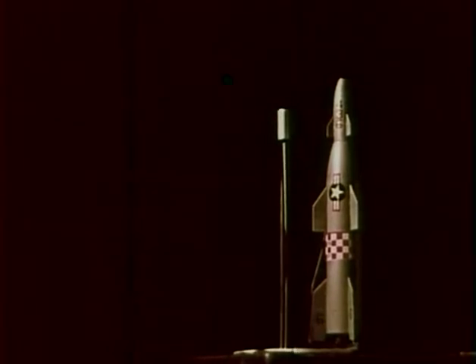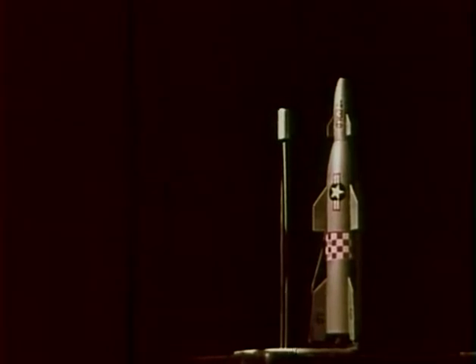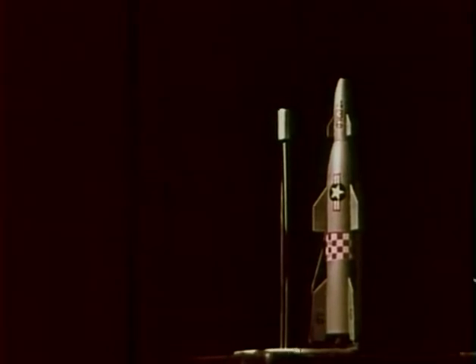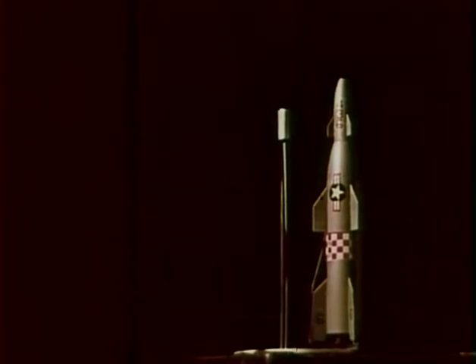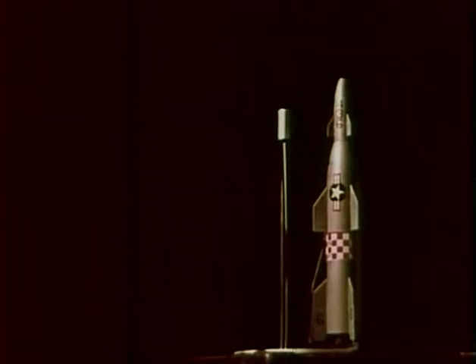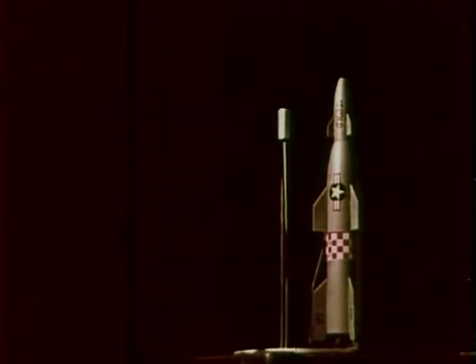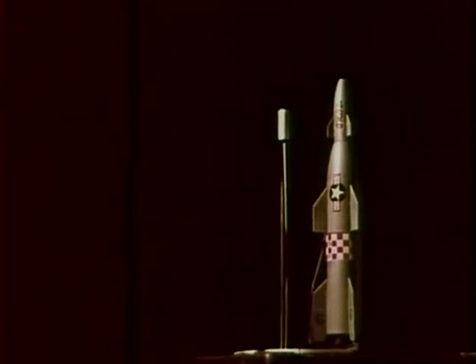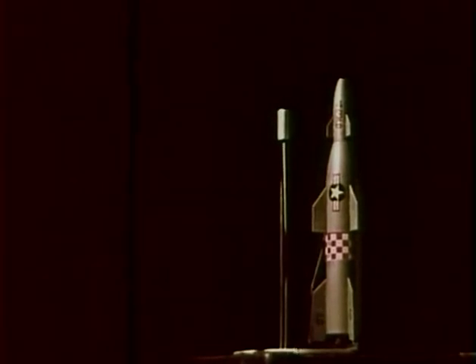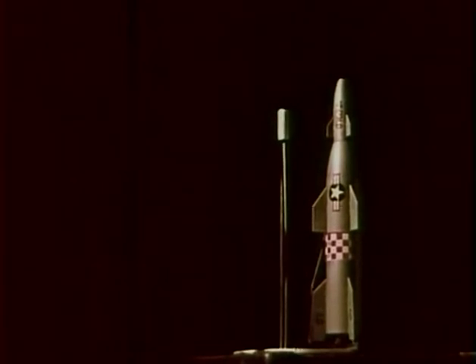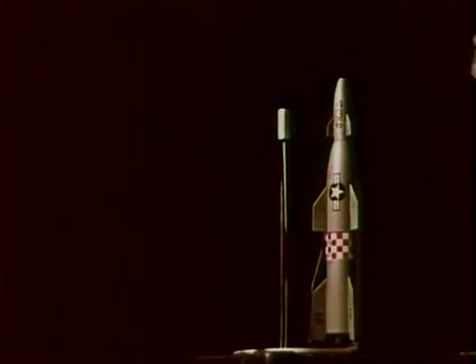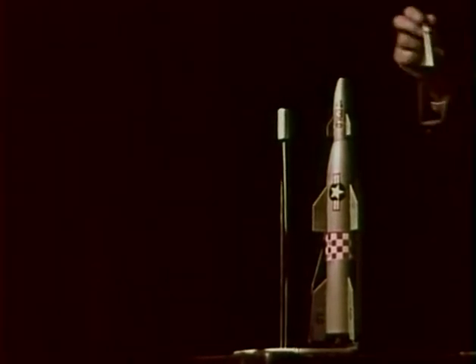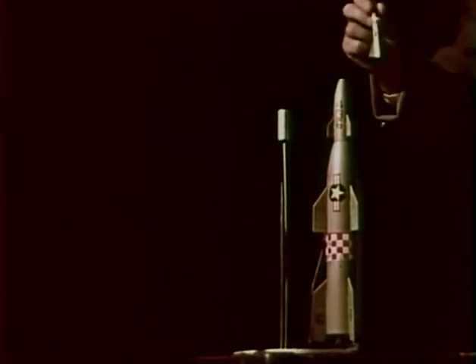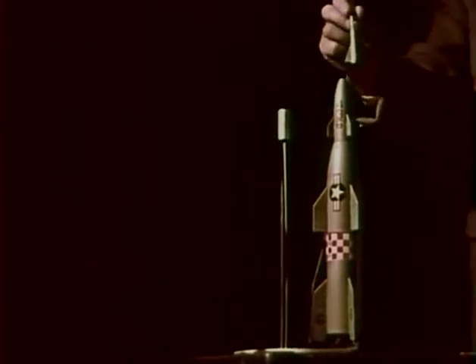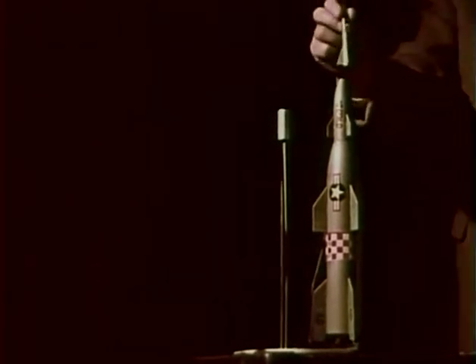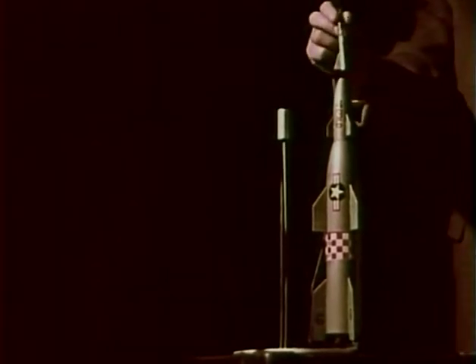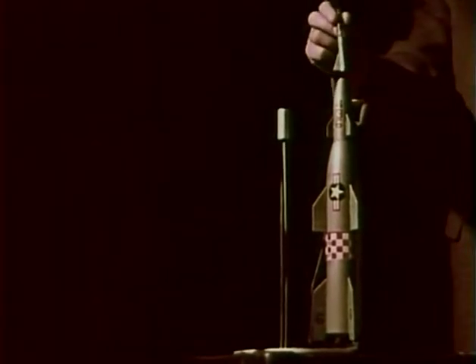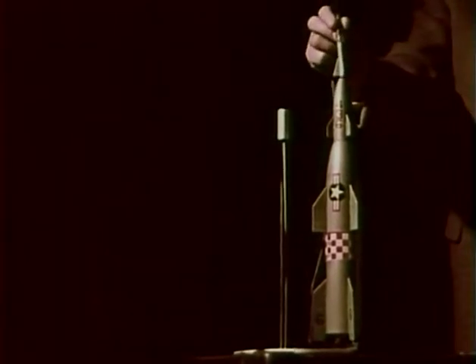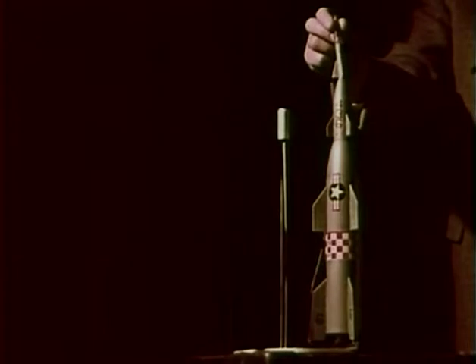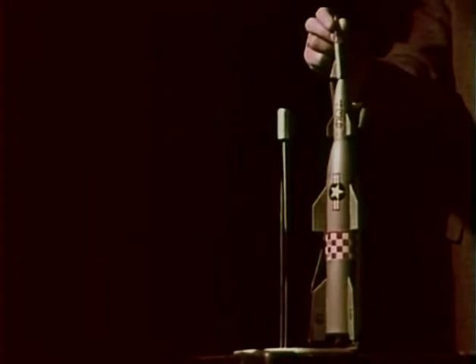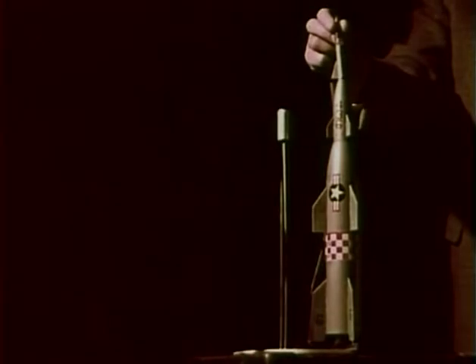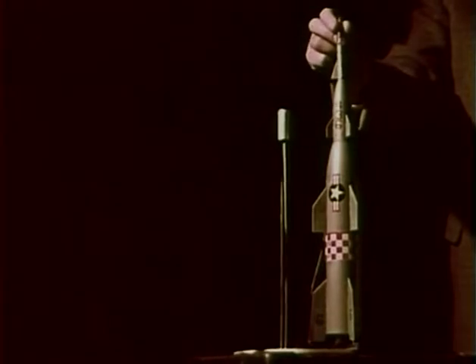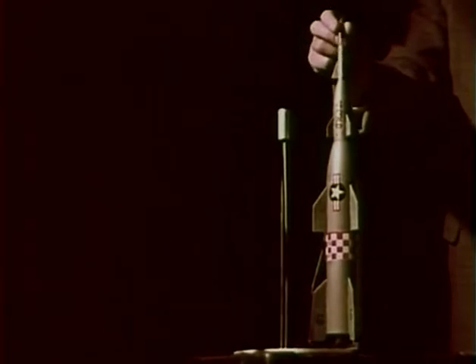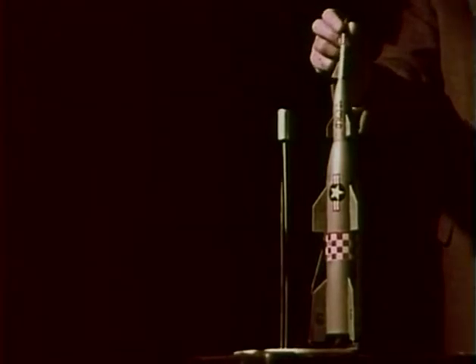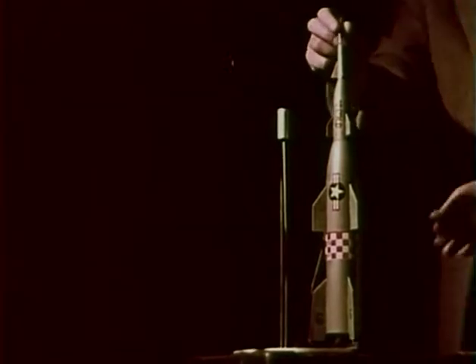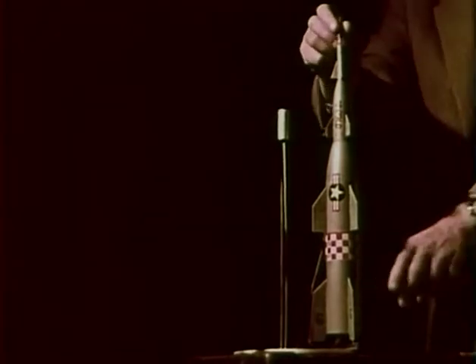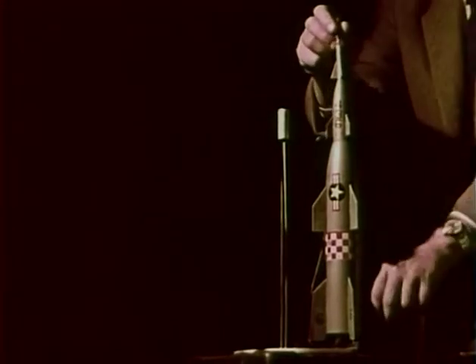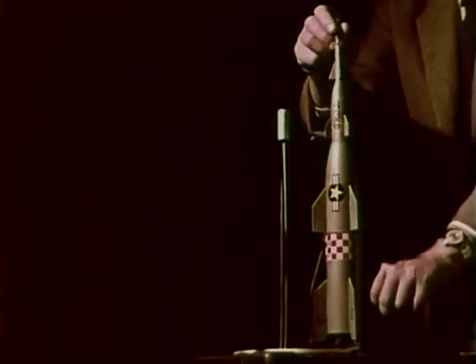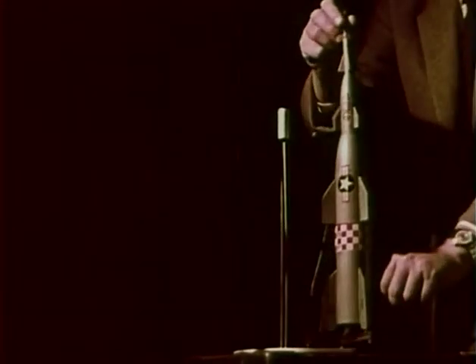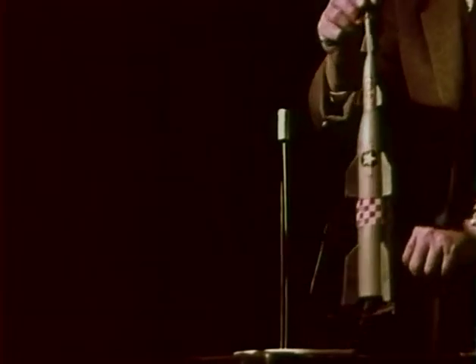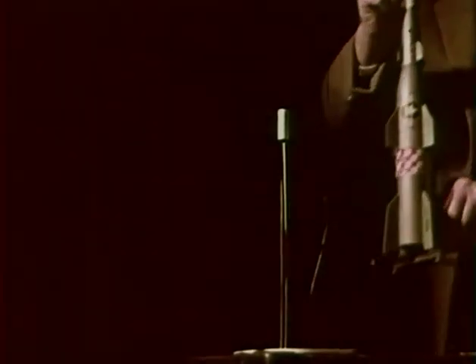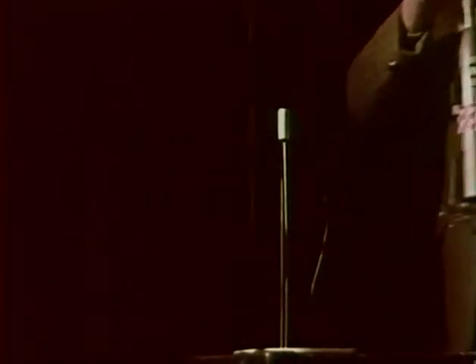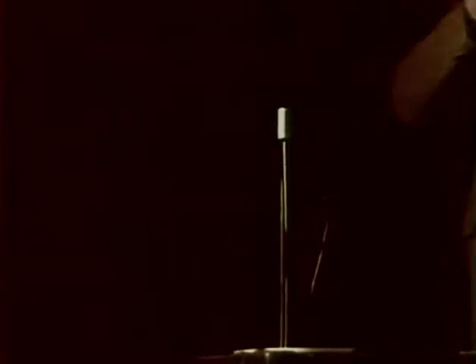That thing will never go anywhere. You forgot one of the stages. There. Now you can launch it.